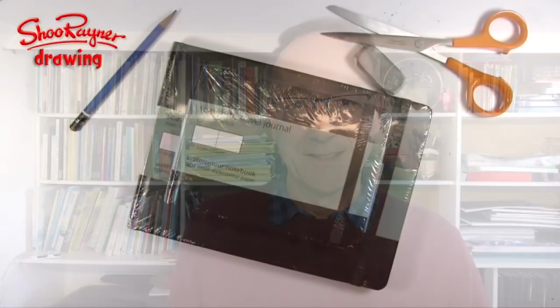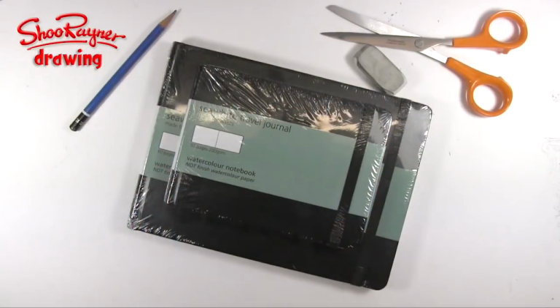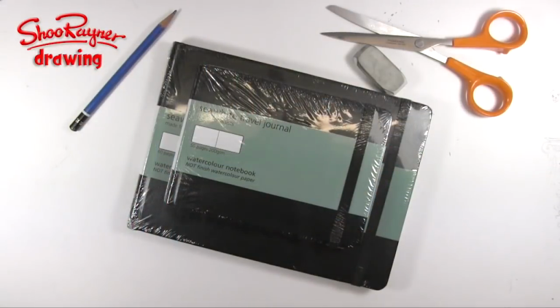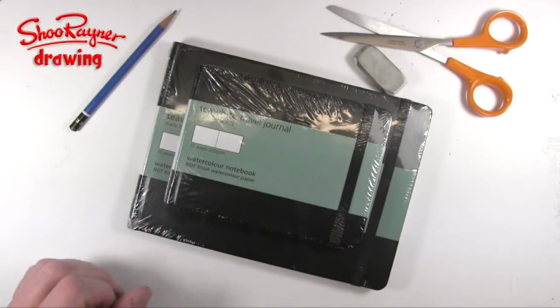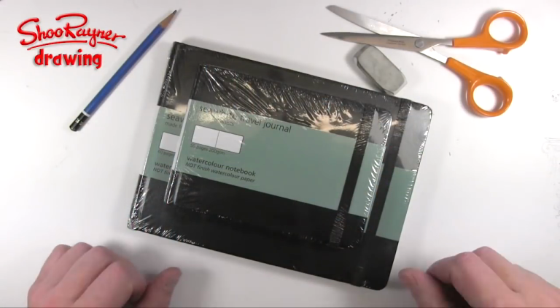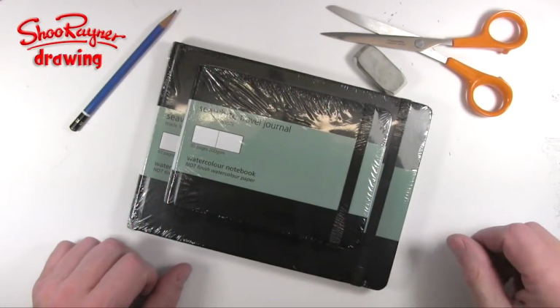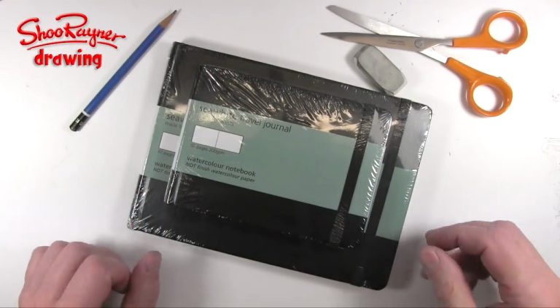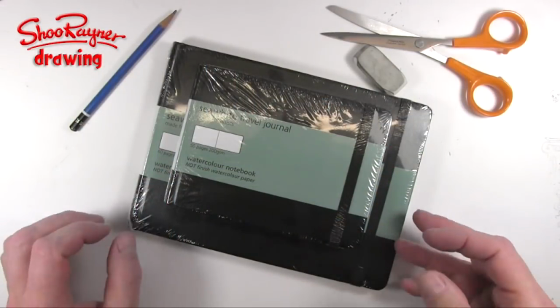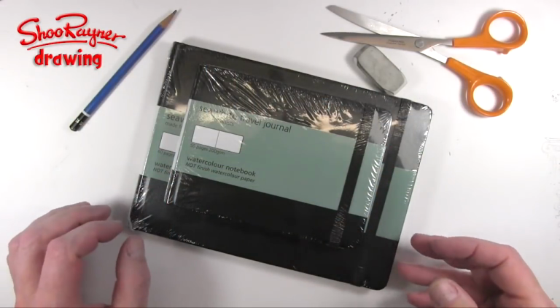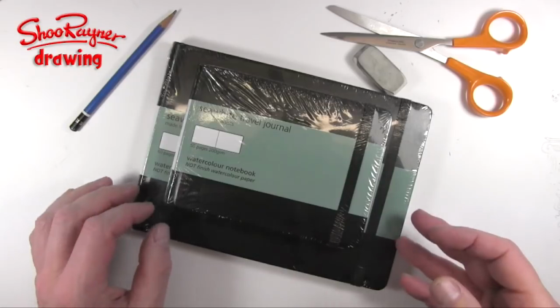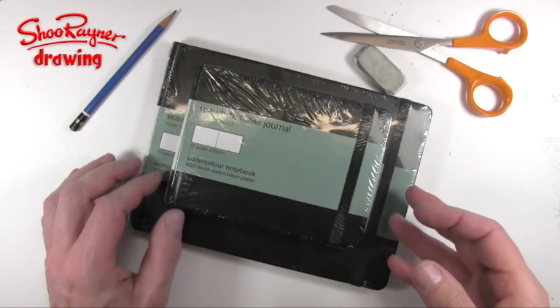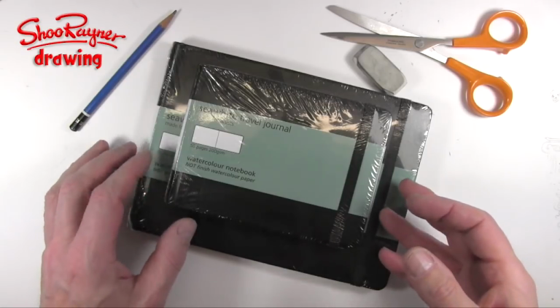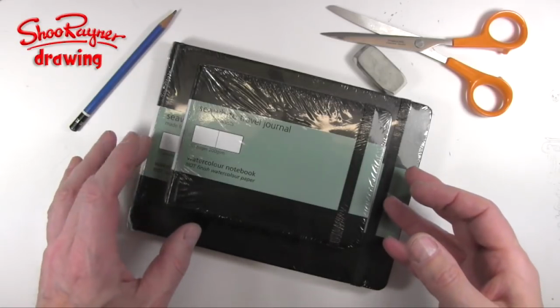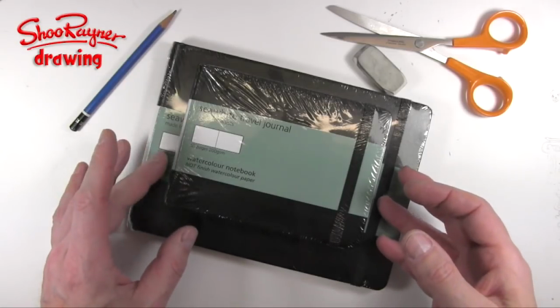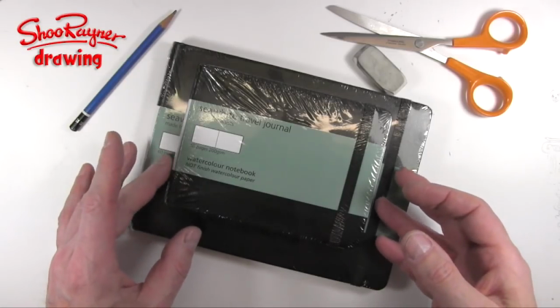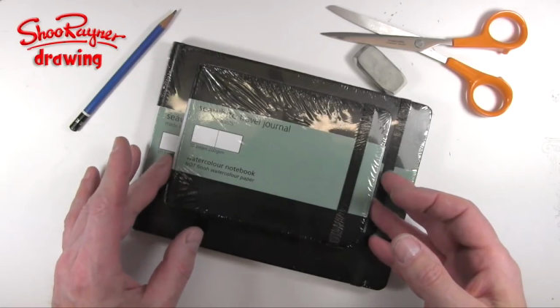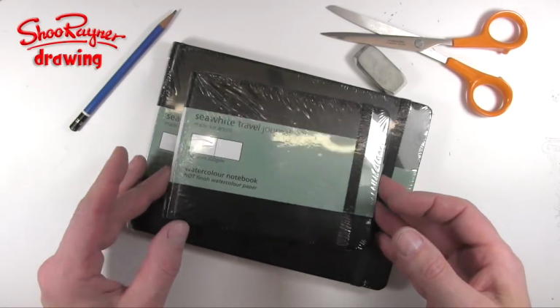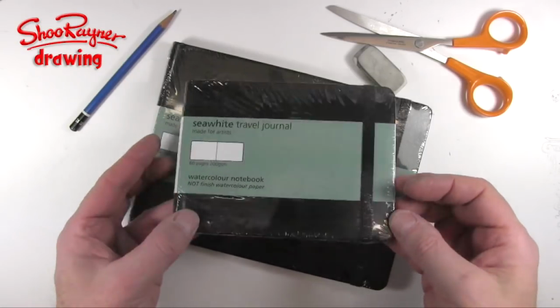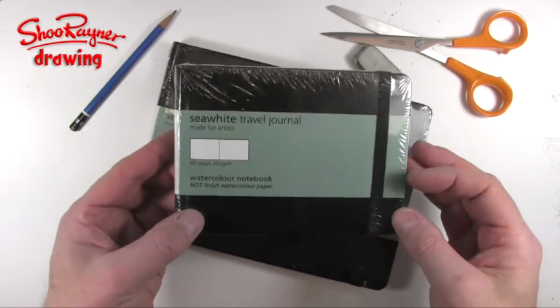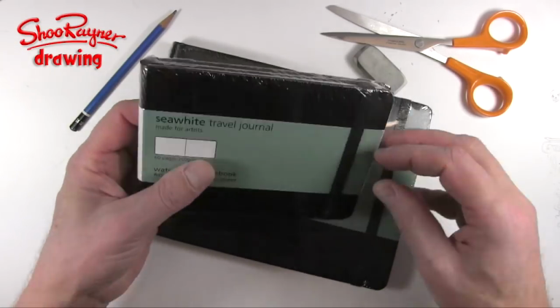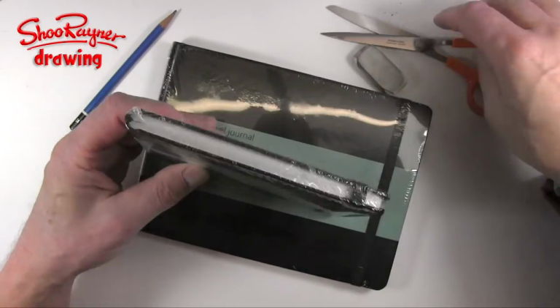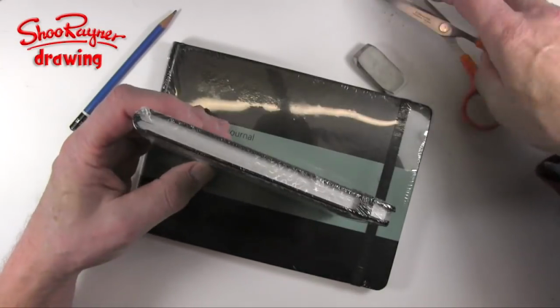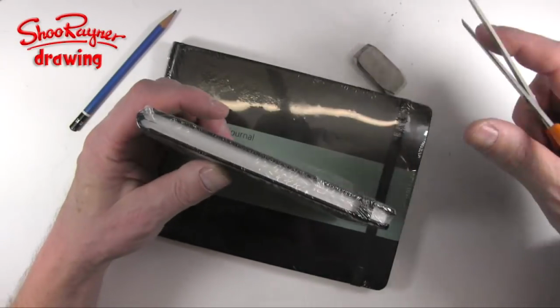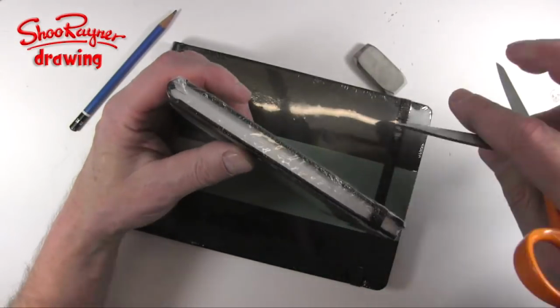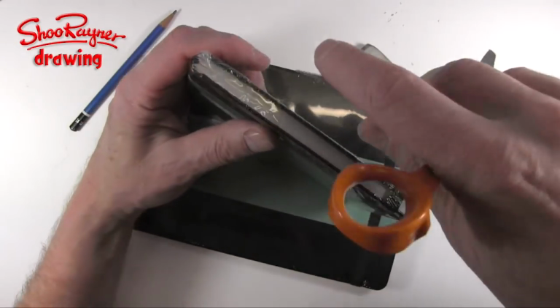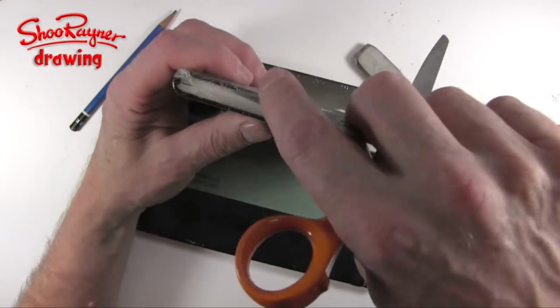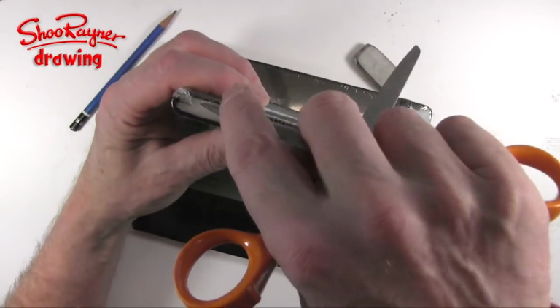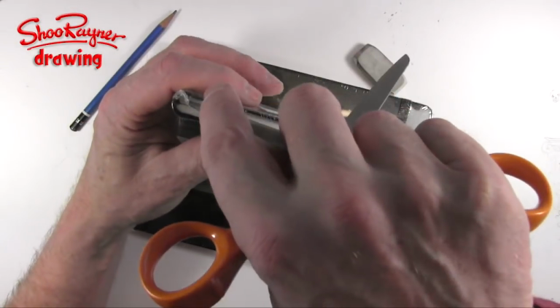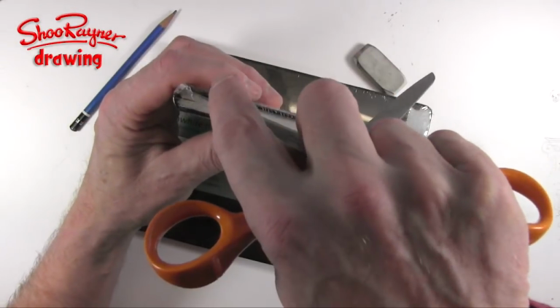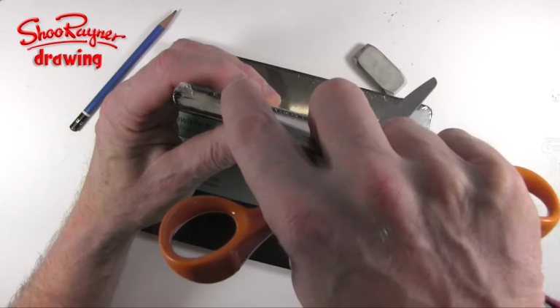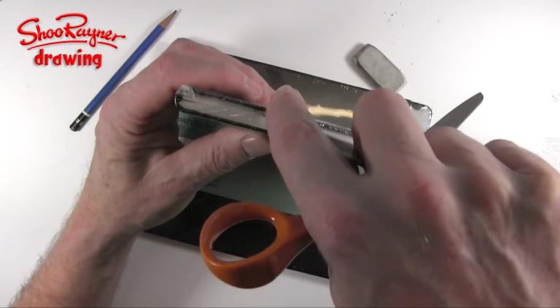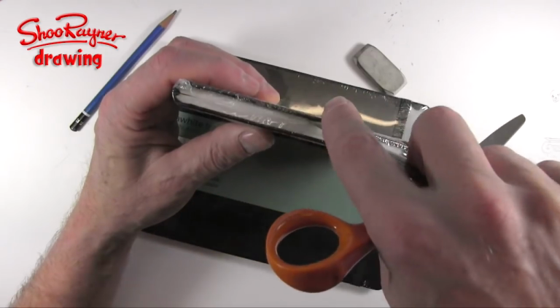In all the excitement I completely forgot to switch on the microphone, so I have to do a voiceover while I tear off the outer coverings.